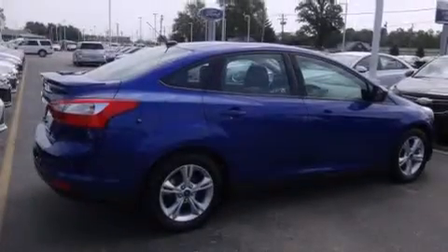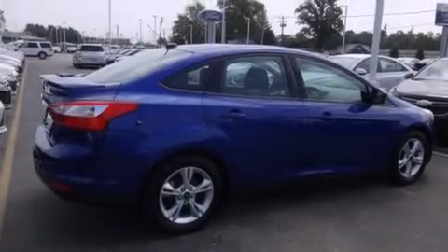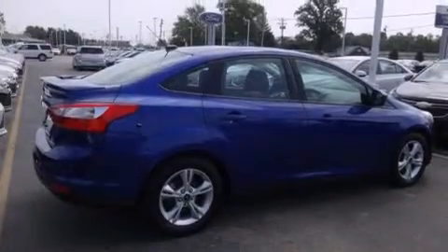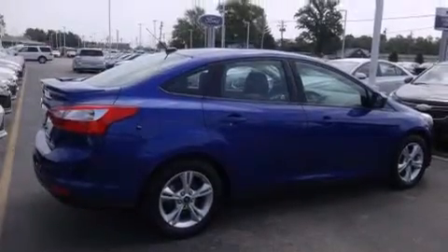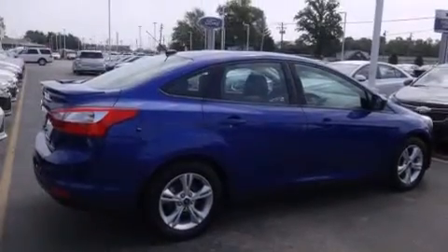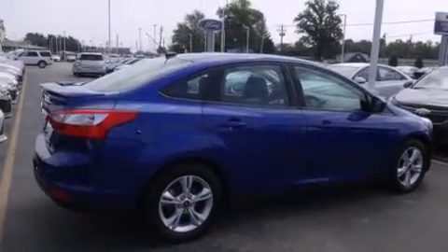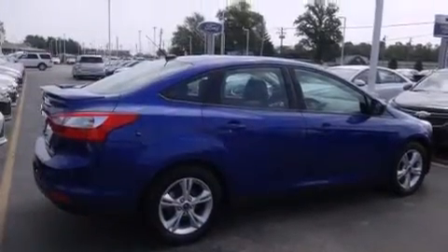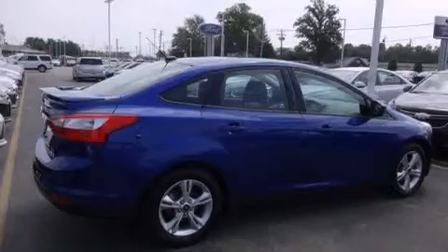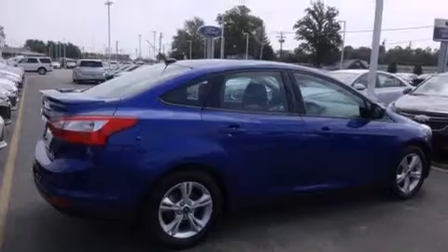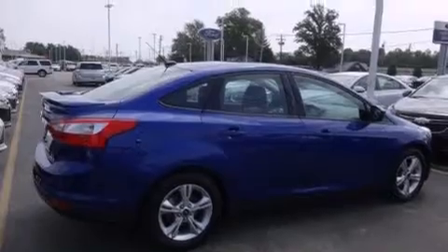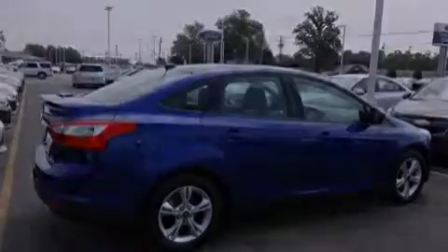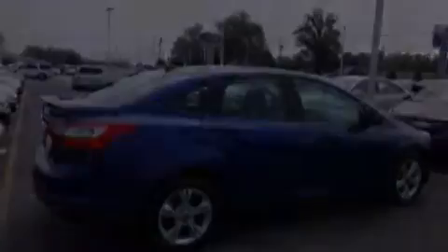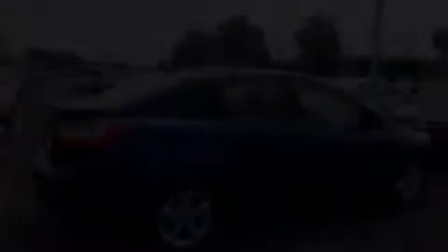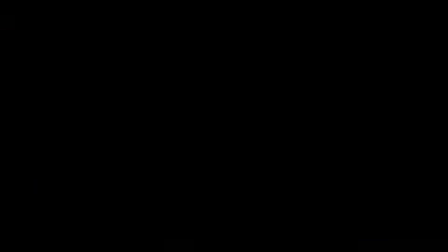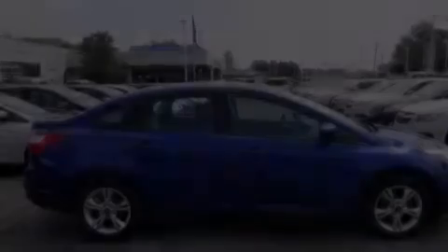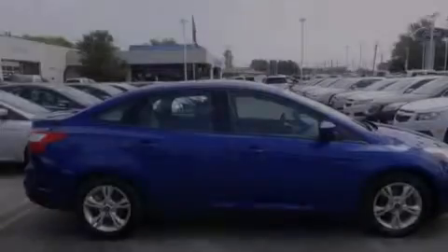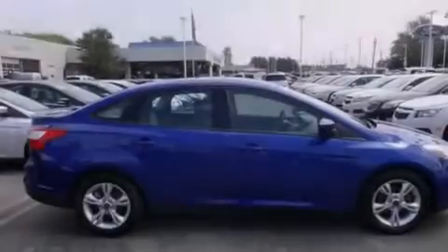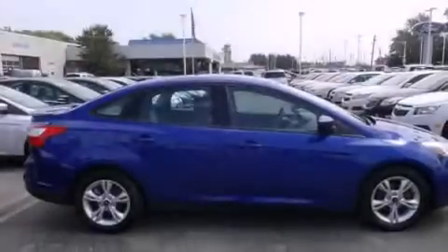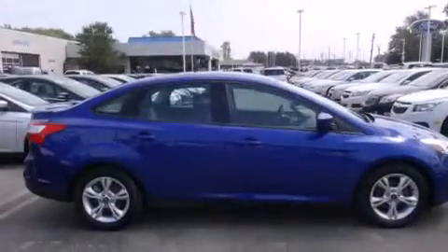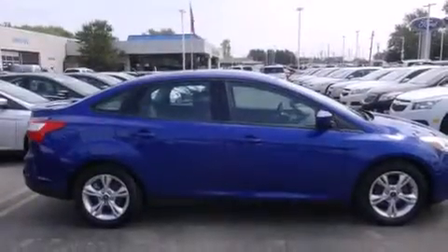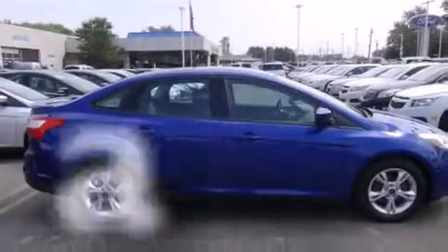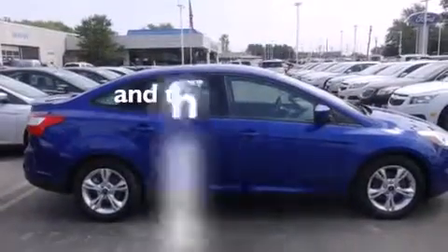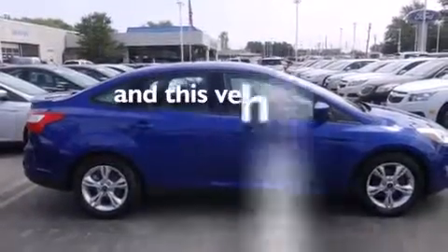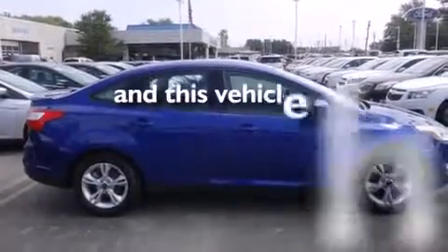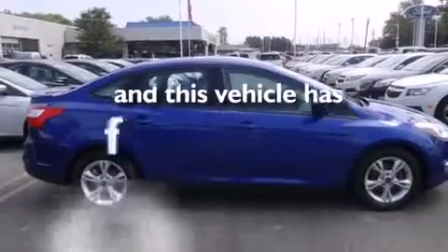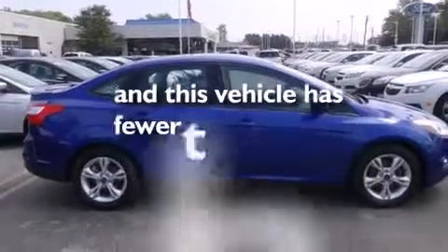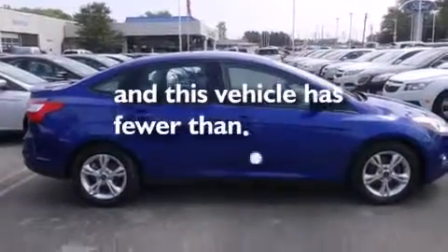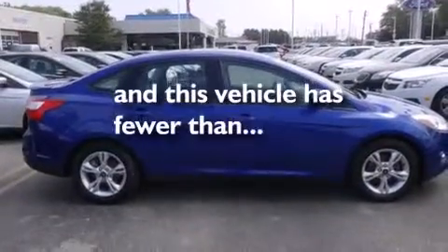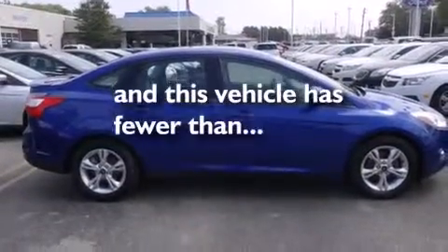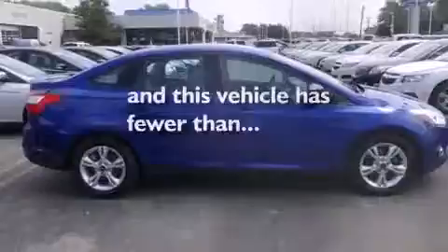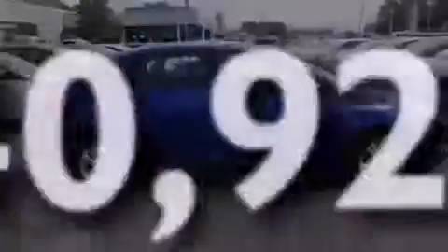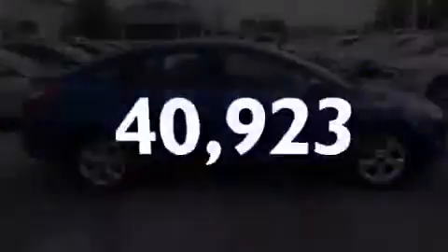Air conditioning, a folding rear seat, a rear window defroster, and this vehicle has fewer than 41,000 miles on the odometer.